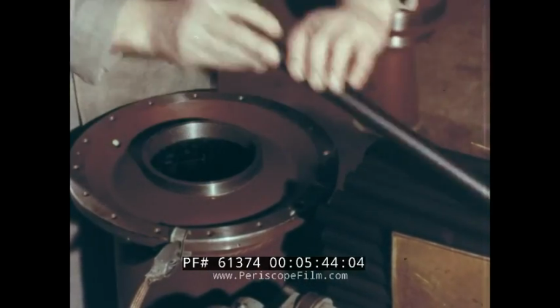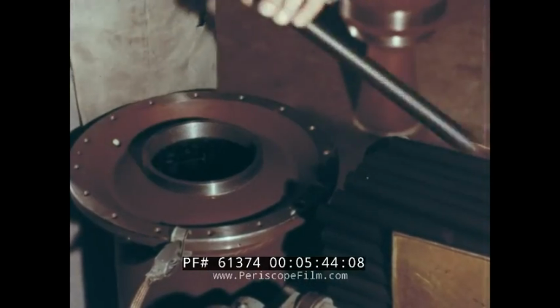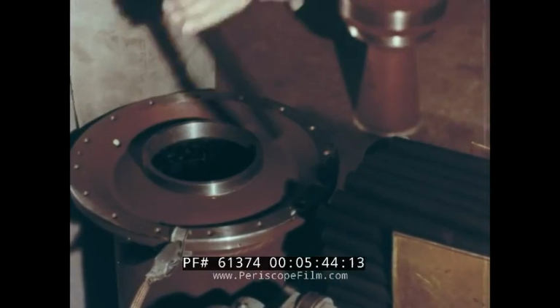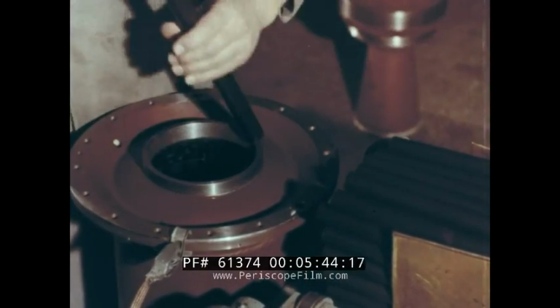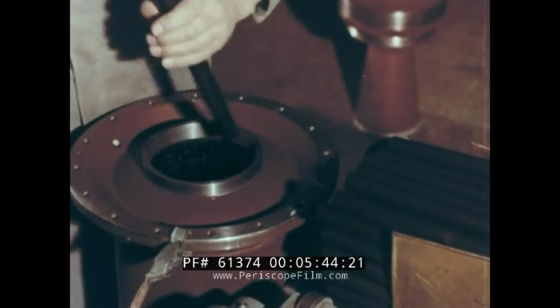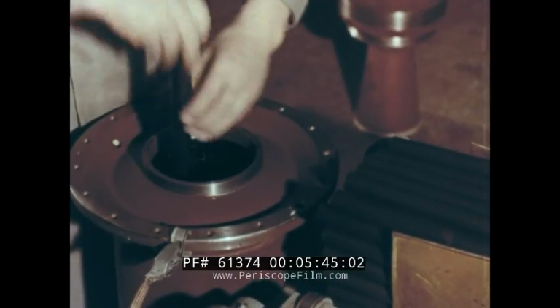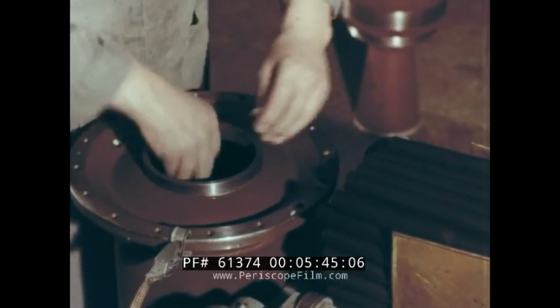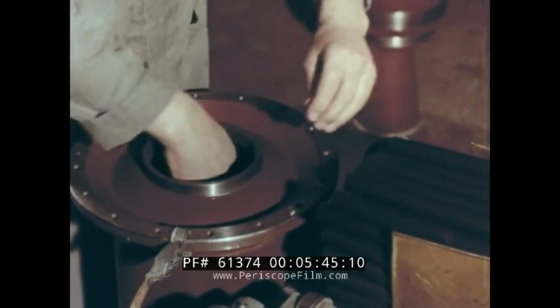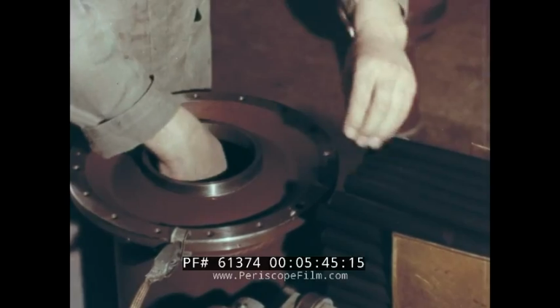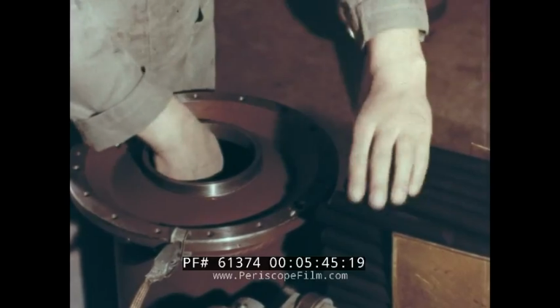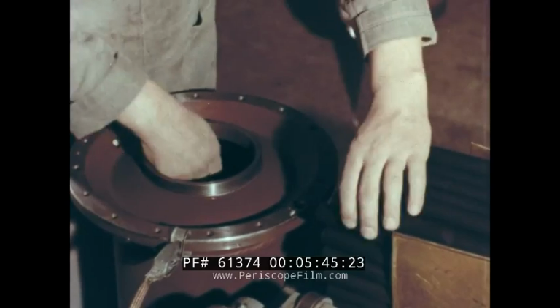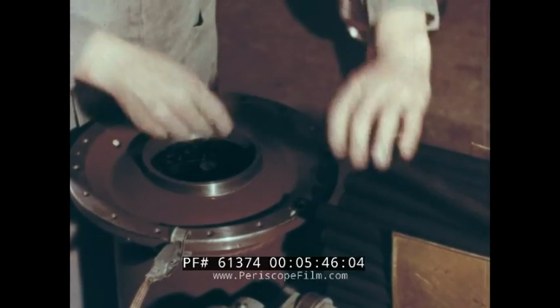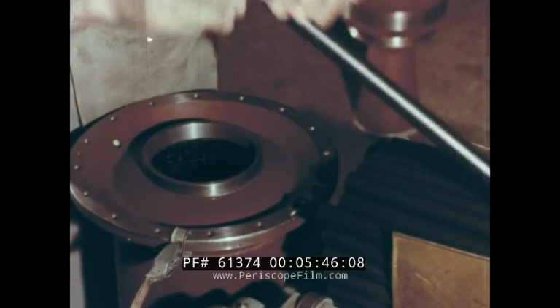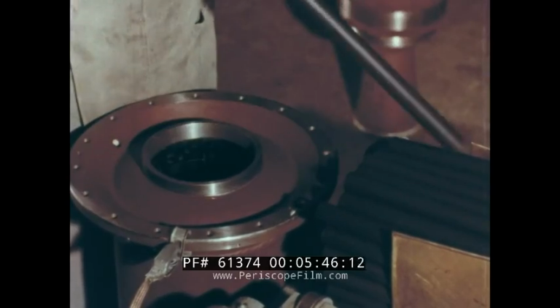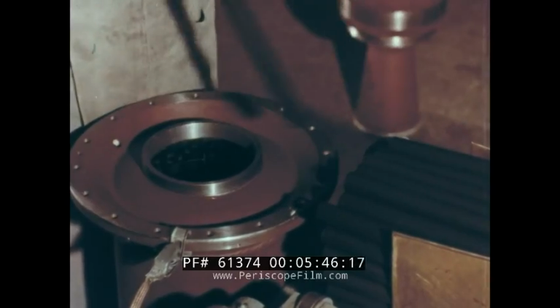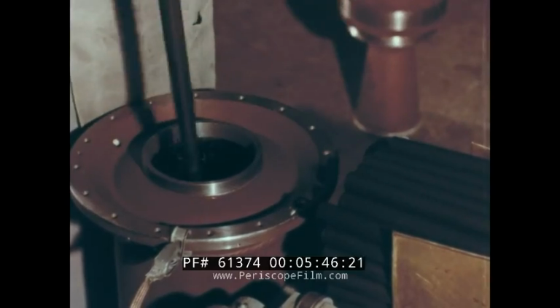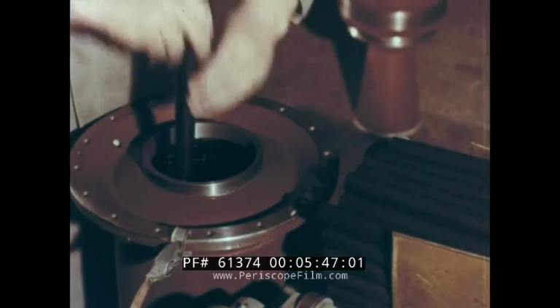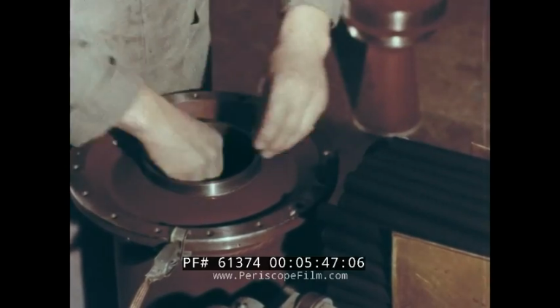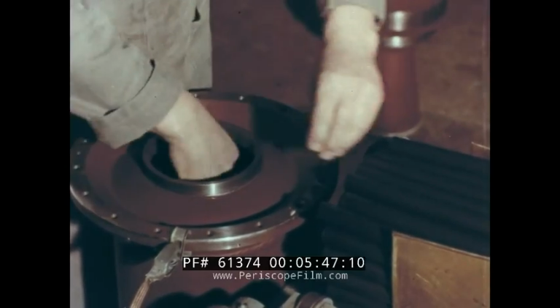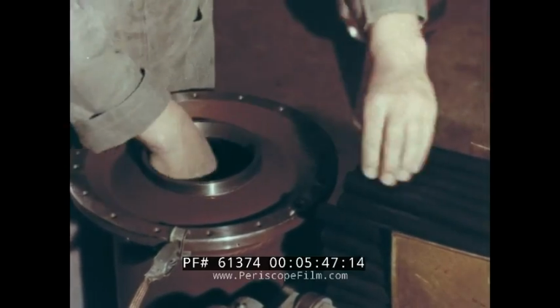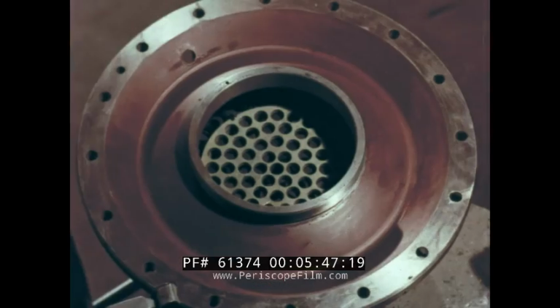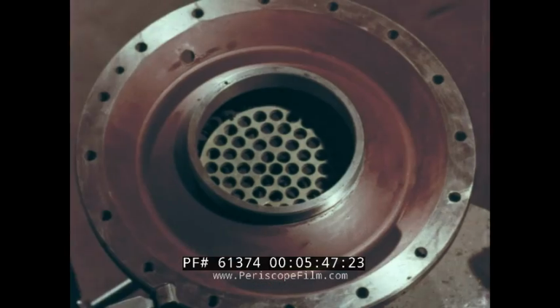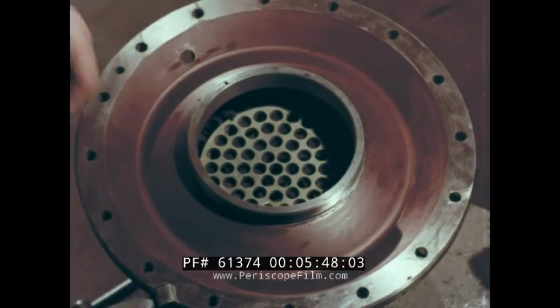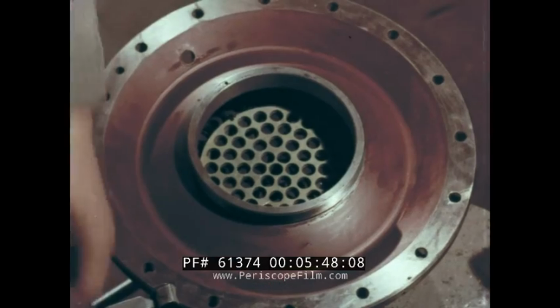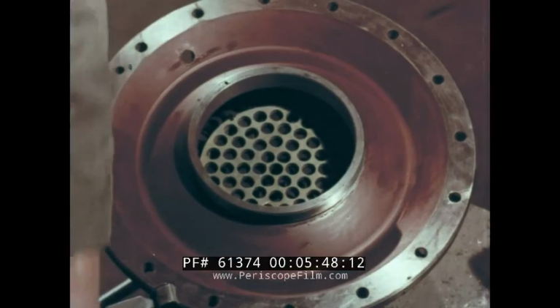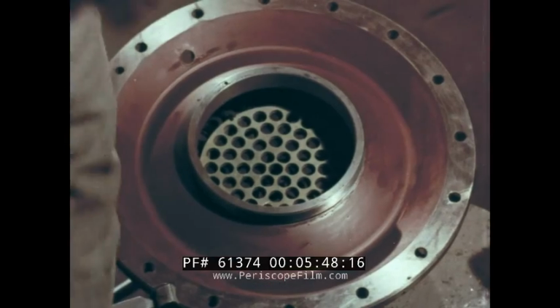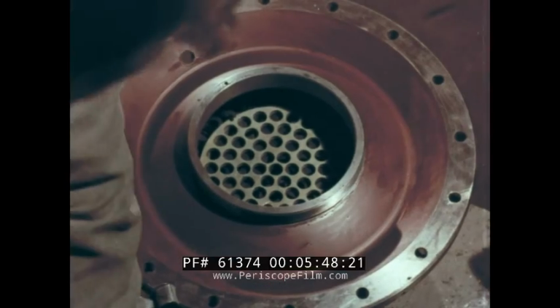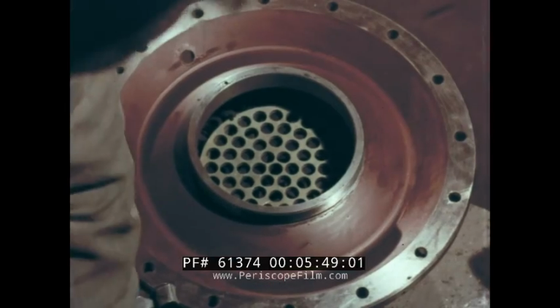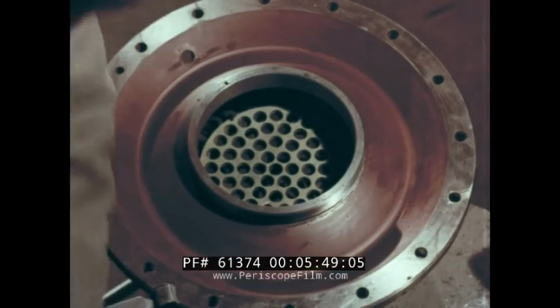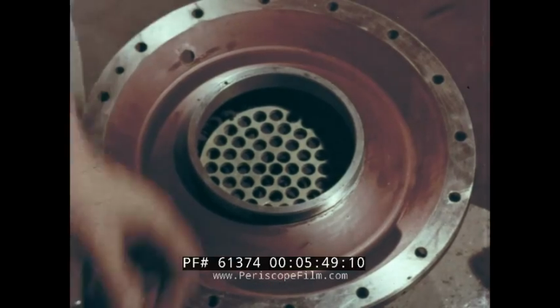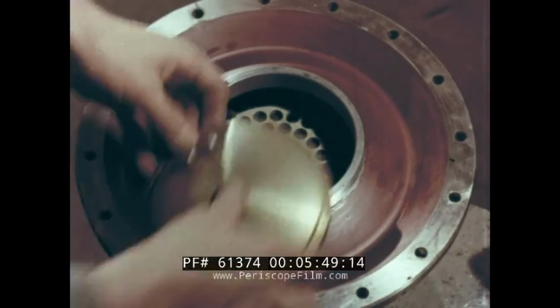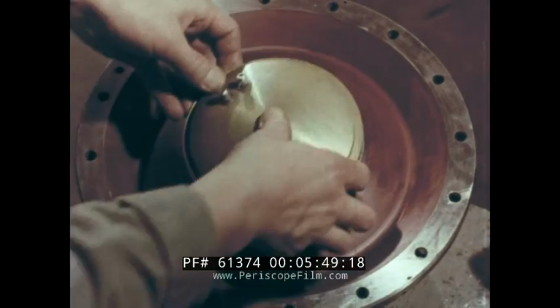The rocket motor uses a solid fuel propellant, which is ignited by a priming charge.